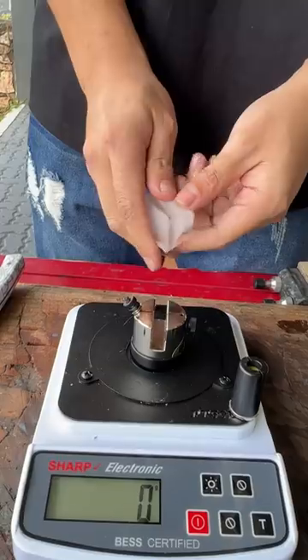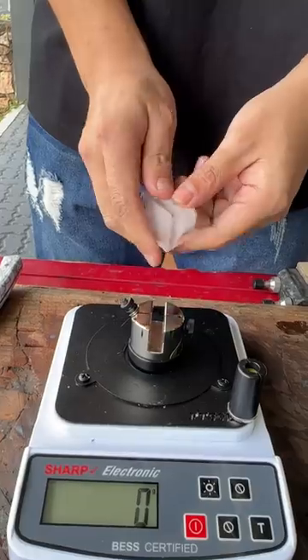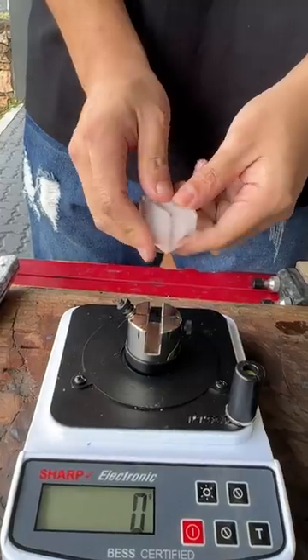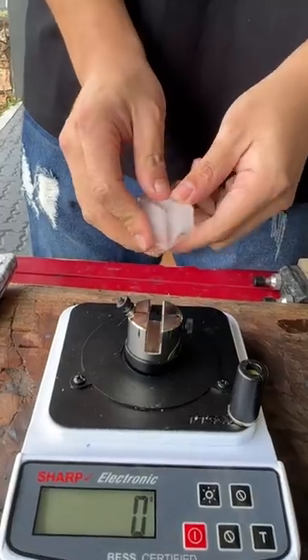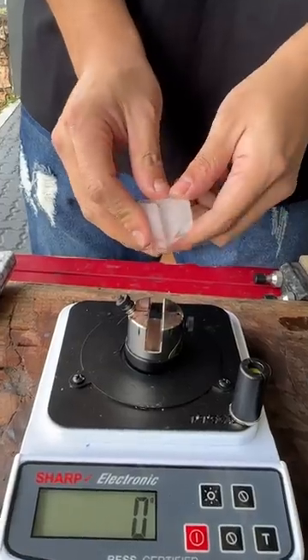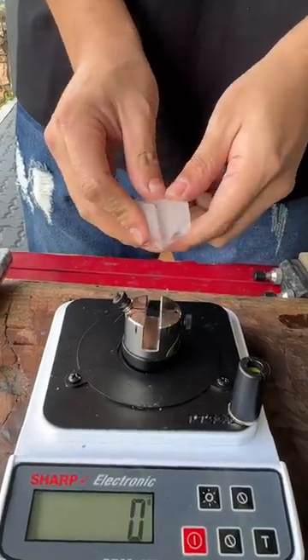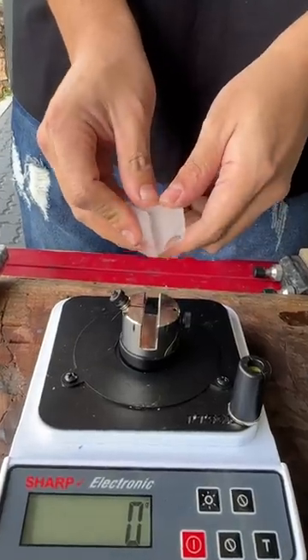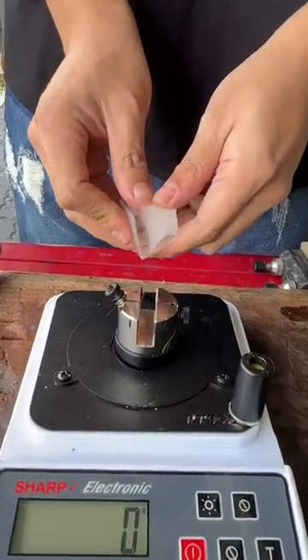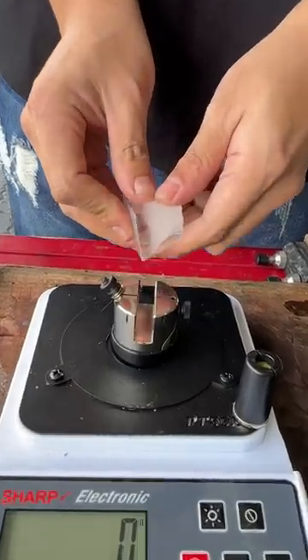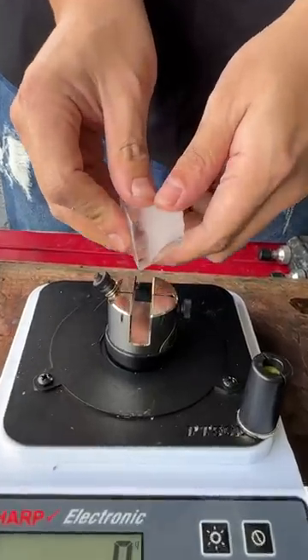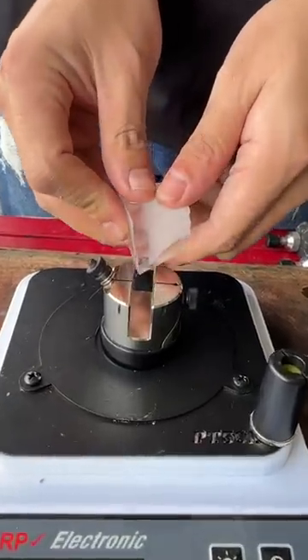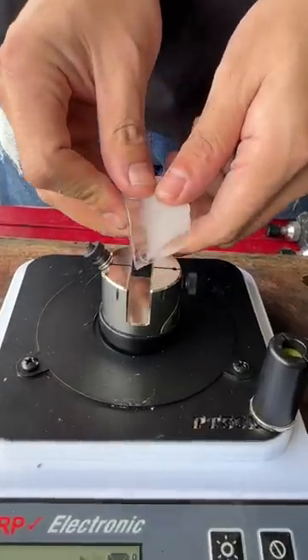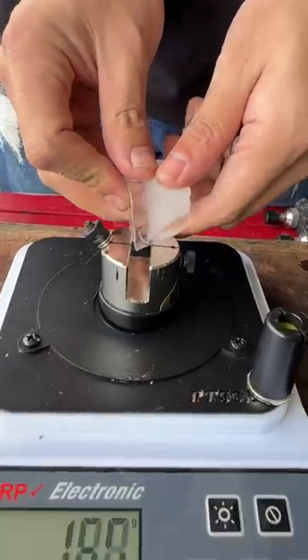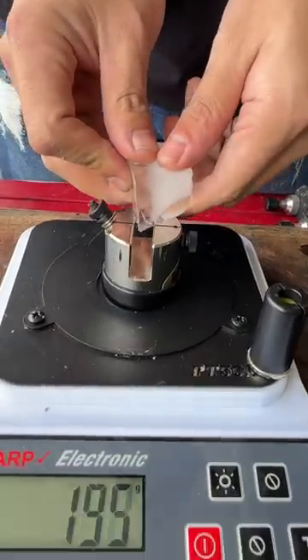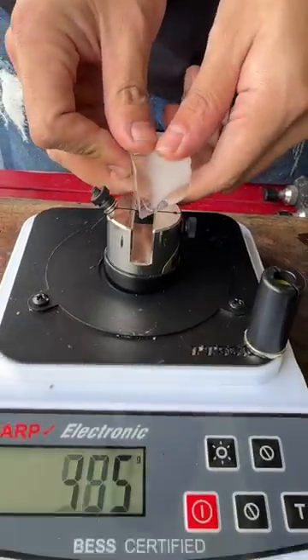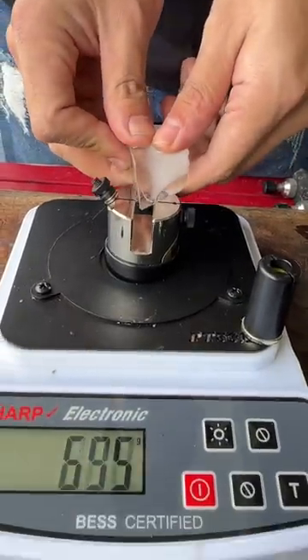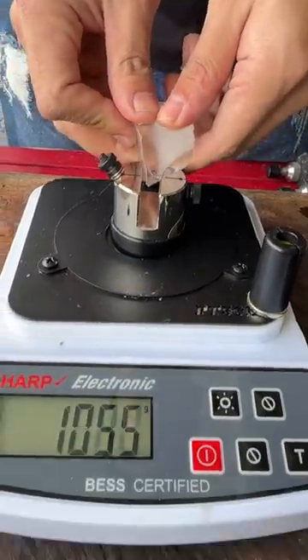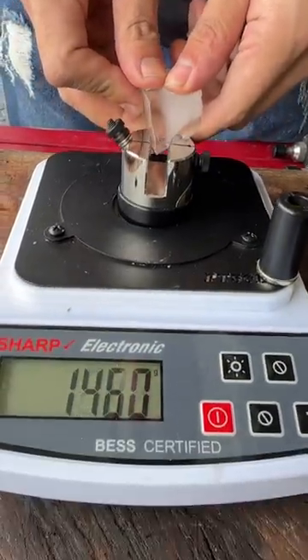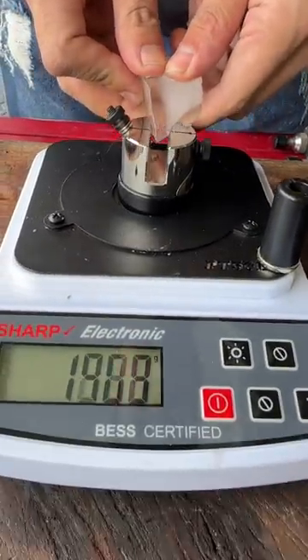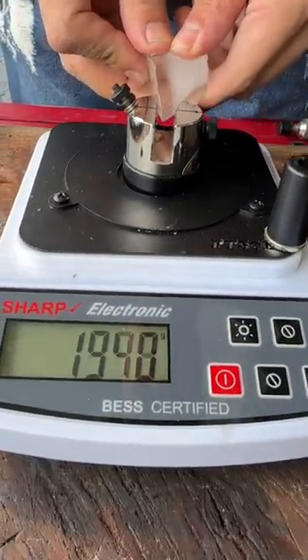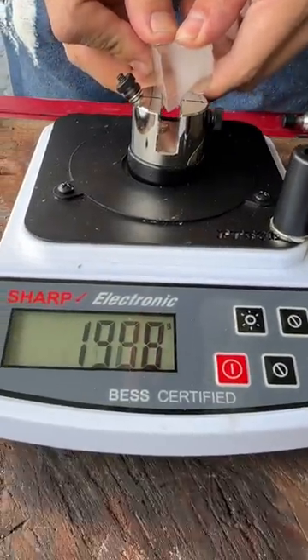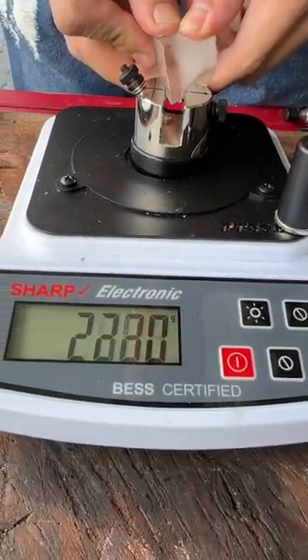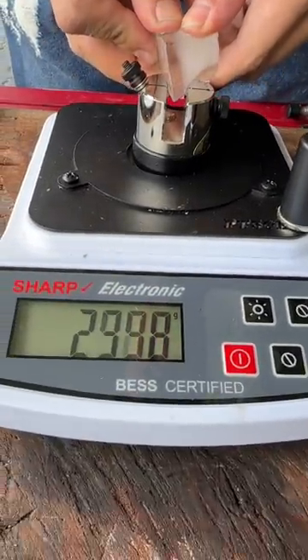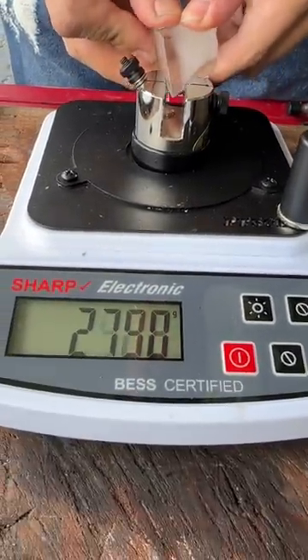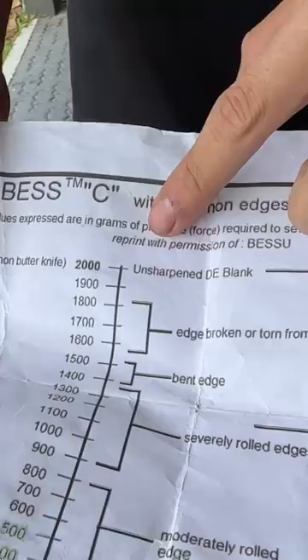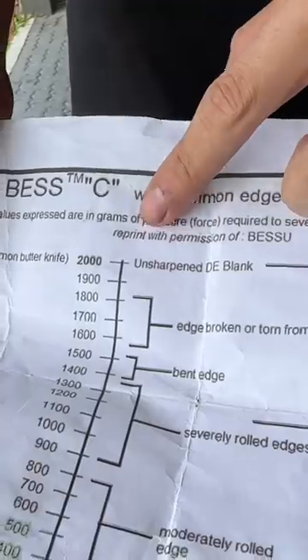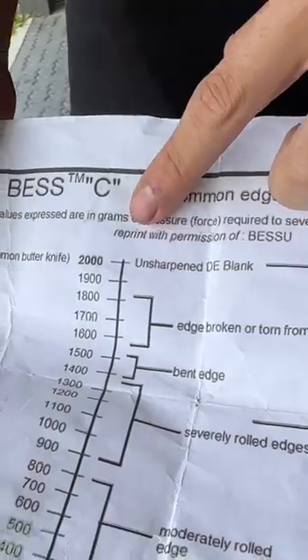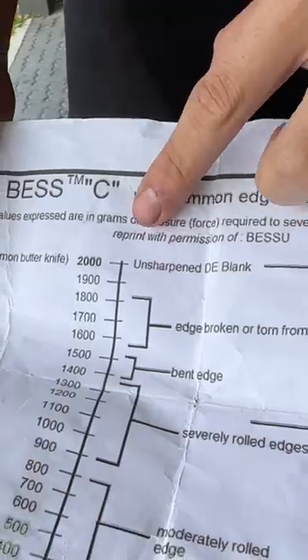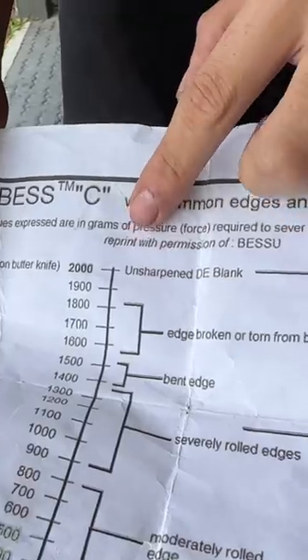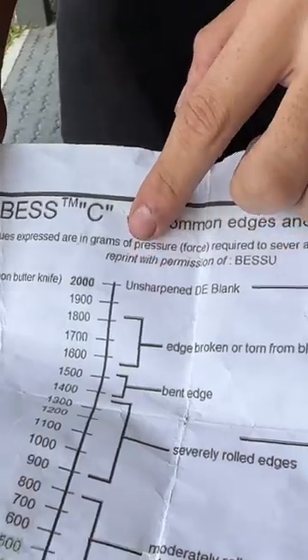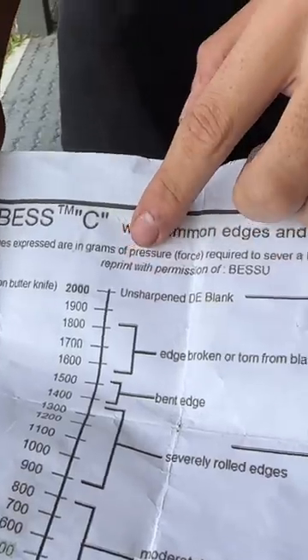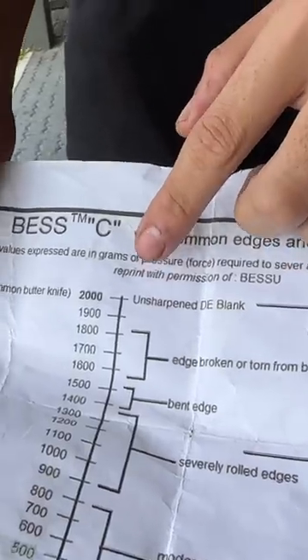Sharpness test on the ice cube. That's hella above the scale.